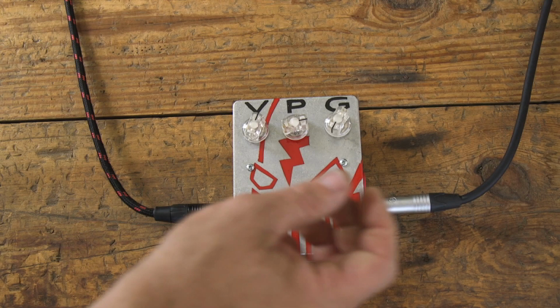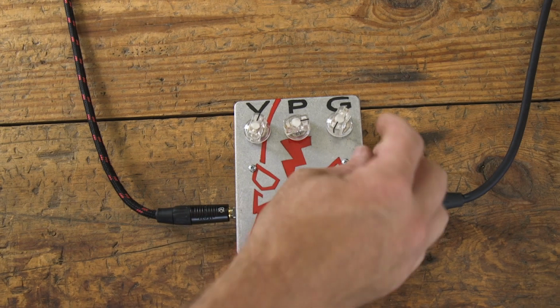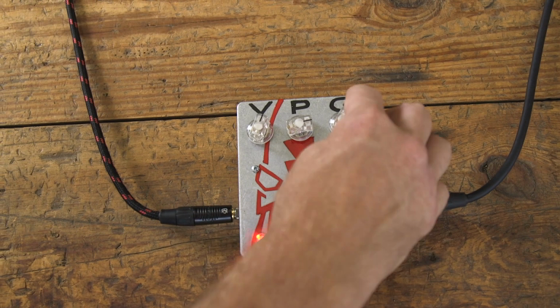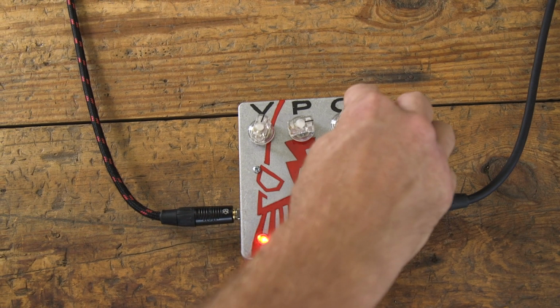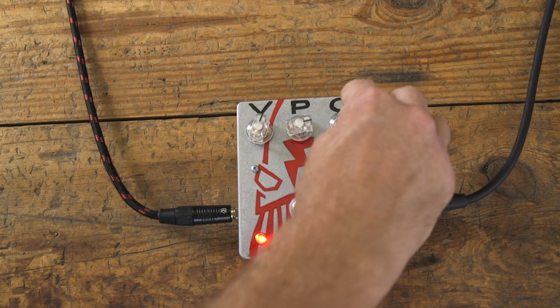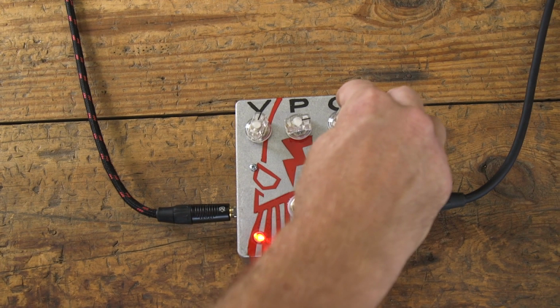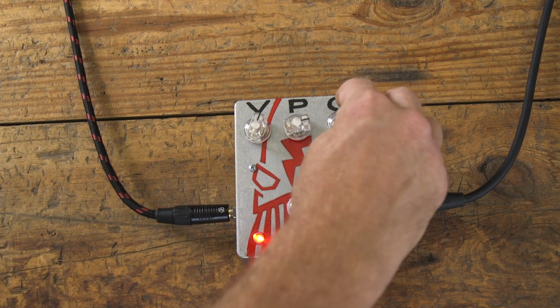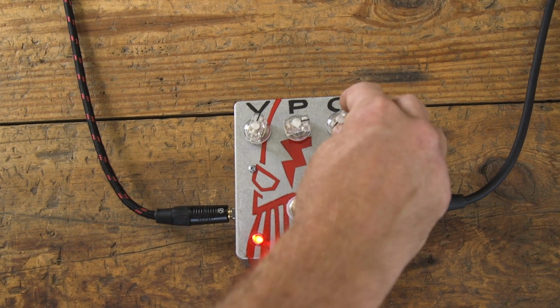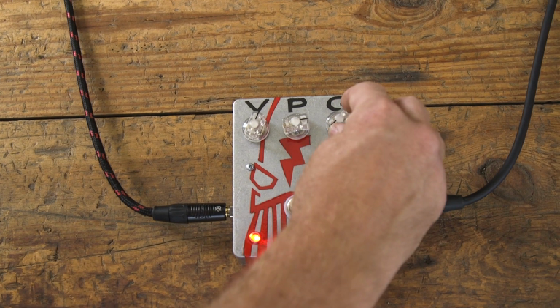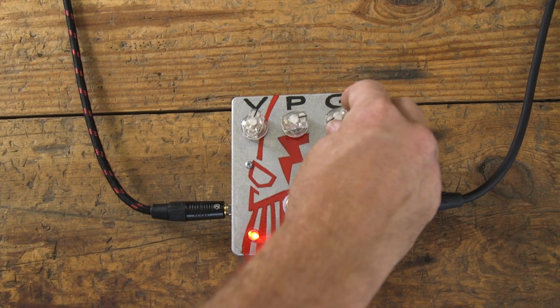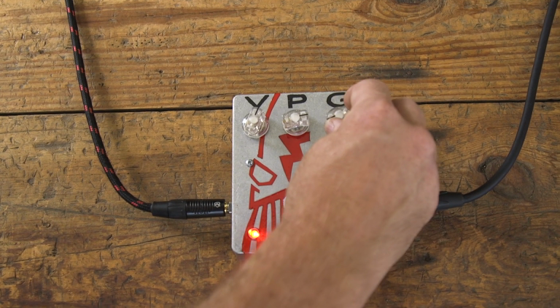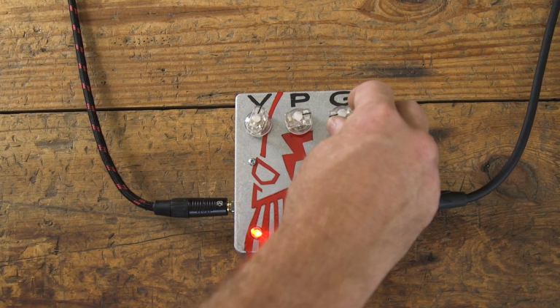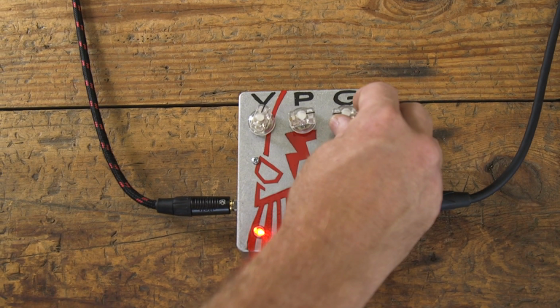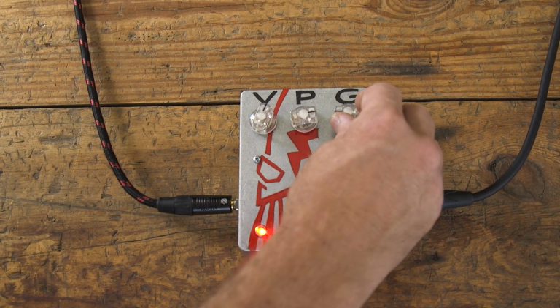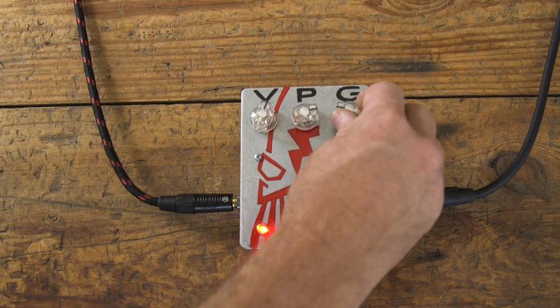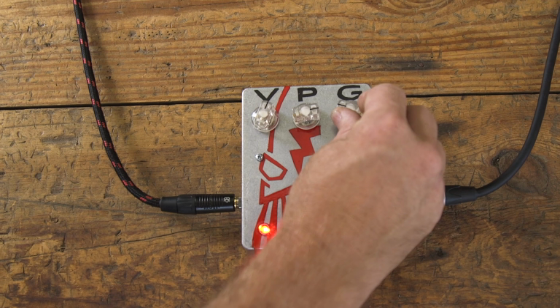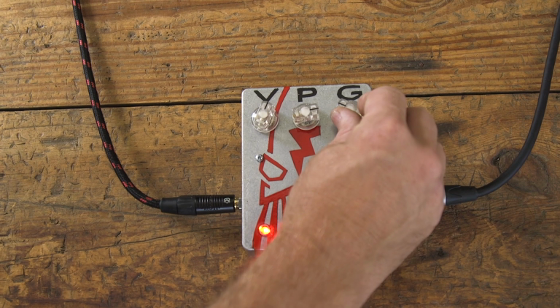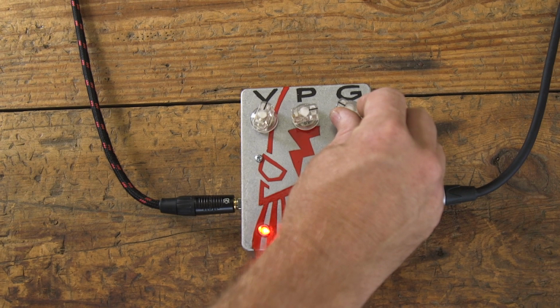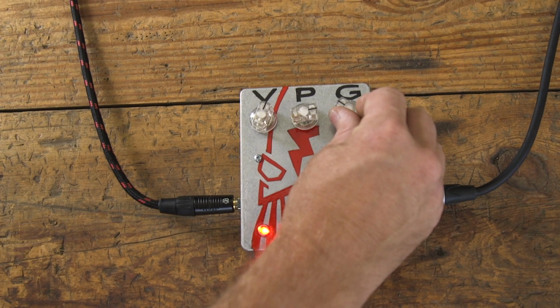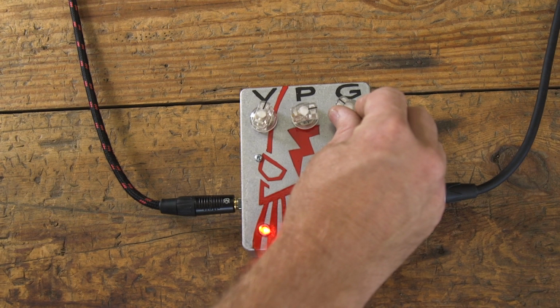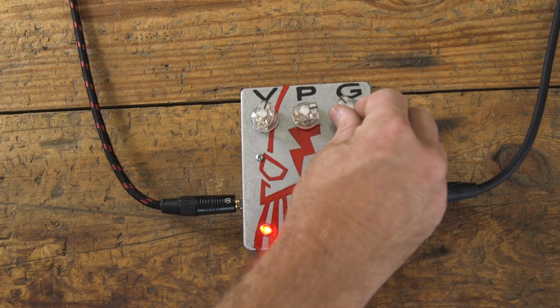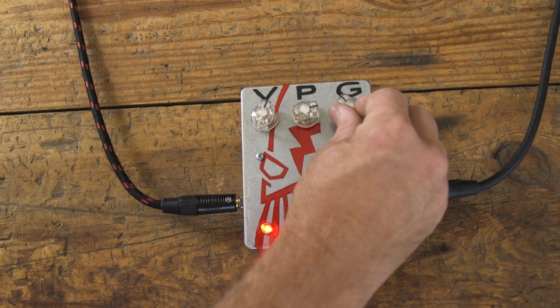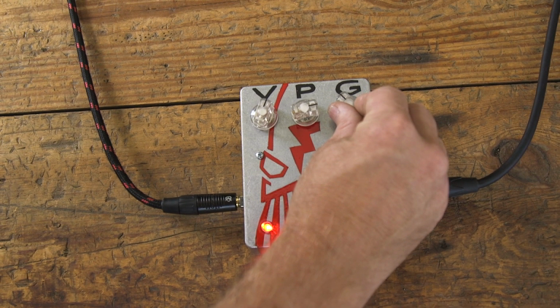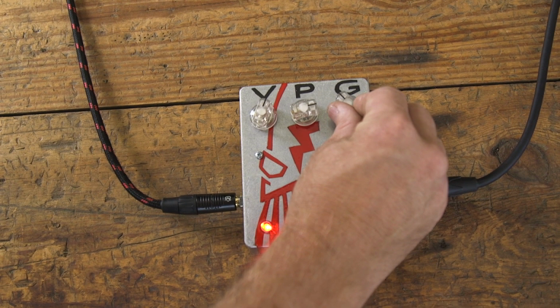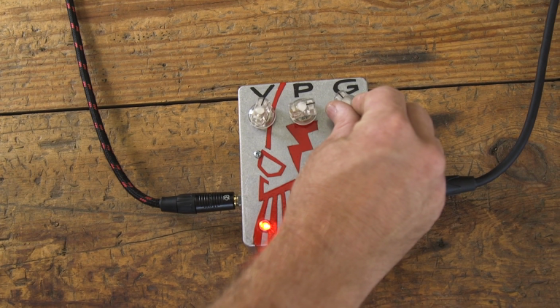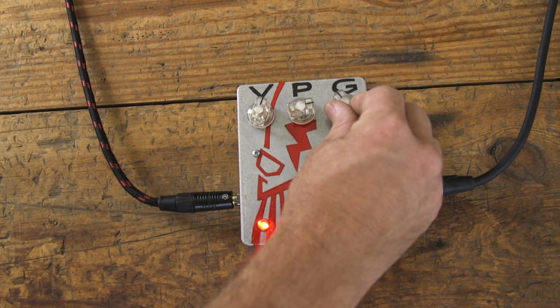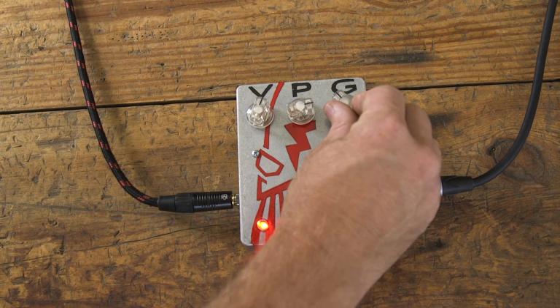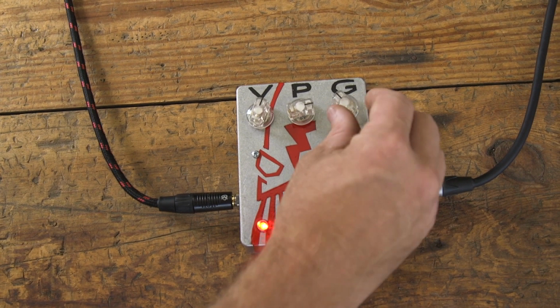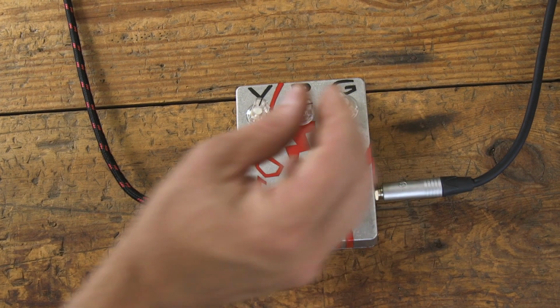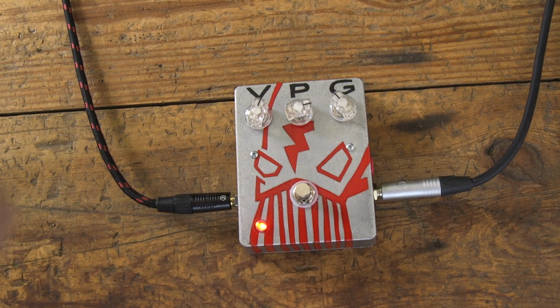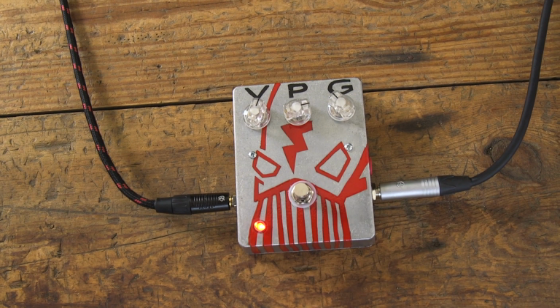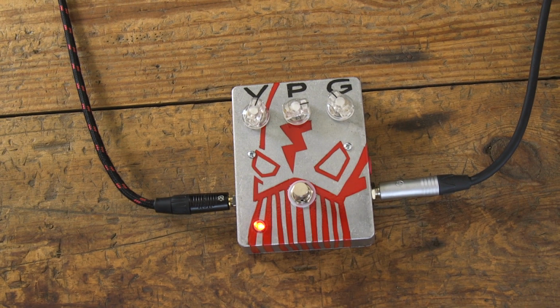When I turn up the gain a bit, I get a nice bluesy lead tone. You can really hear the harmonics start to come in.